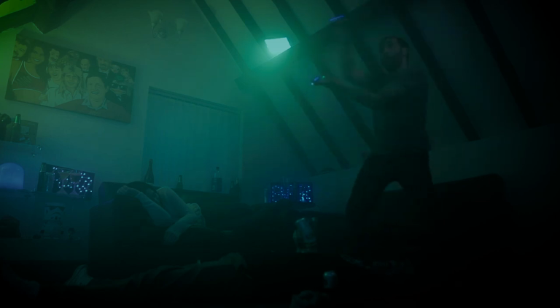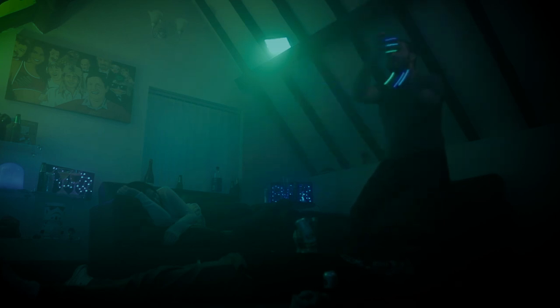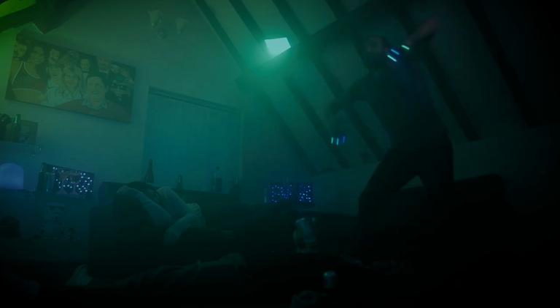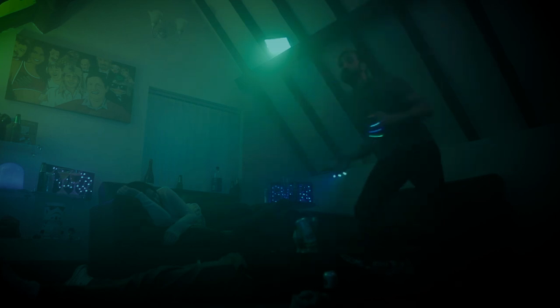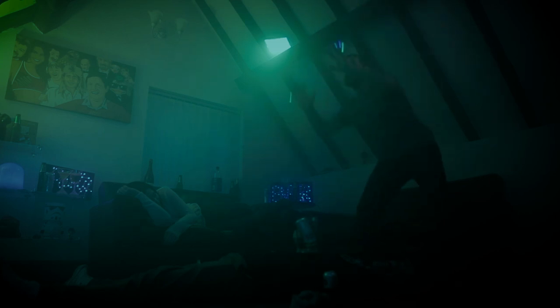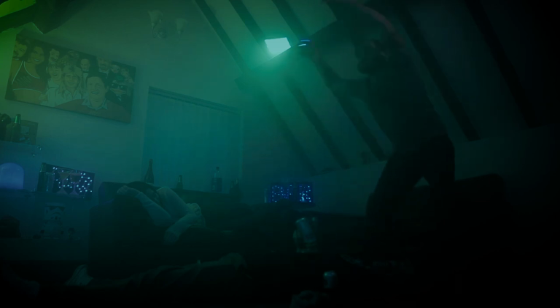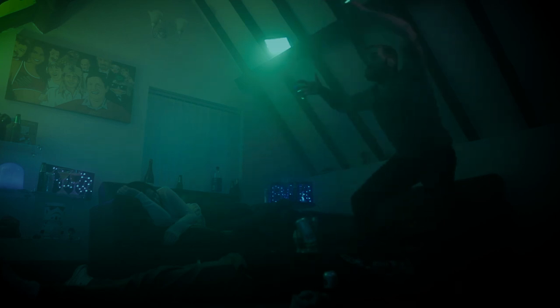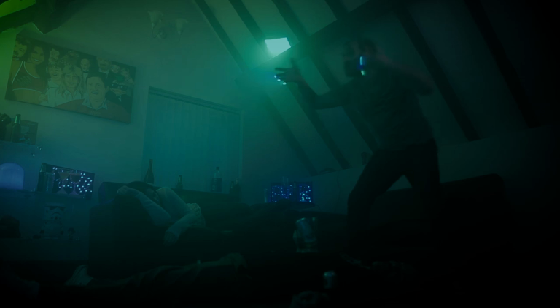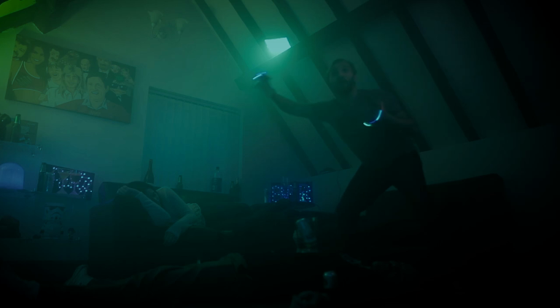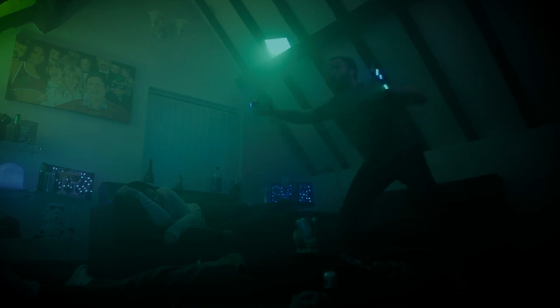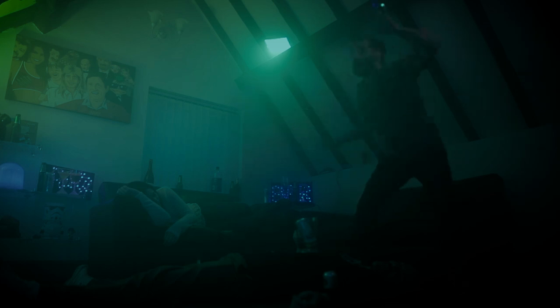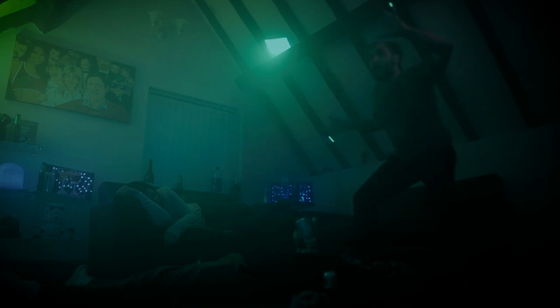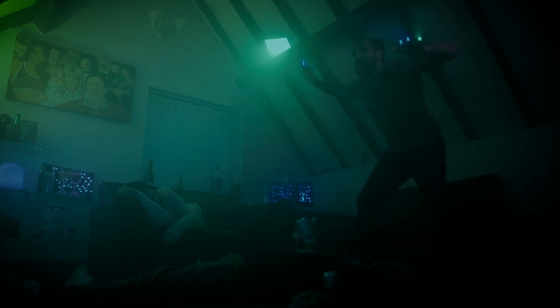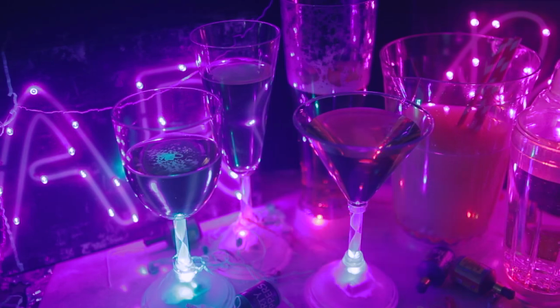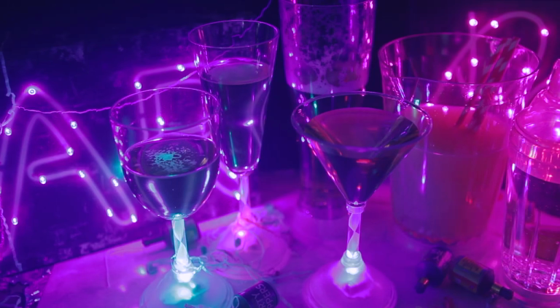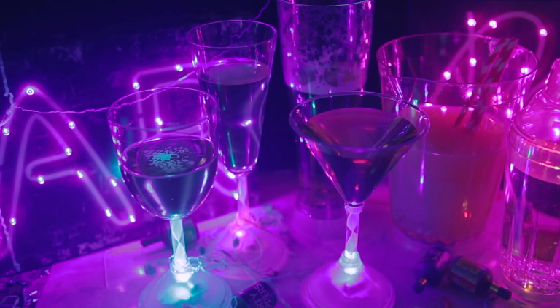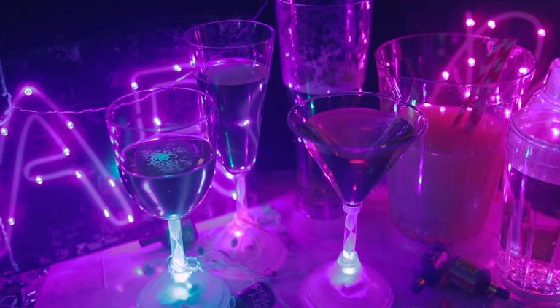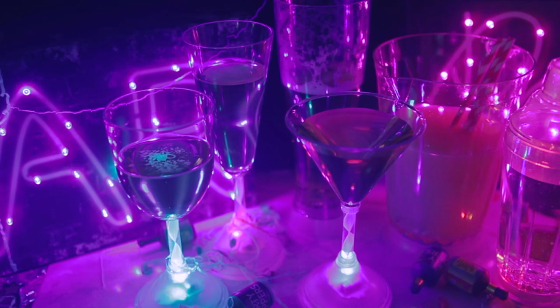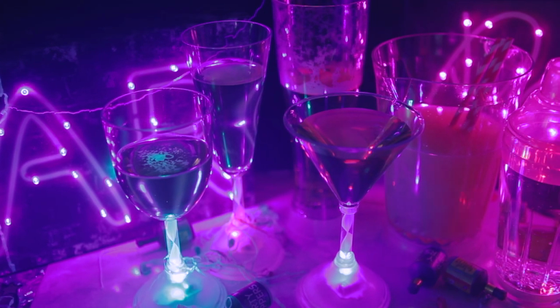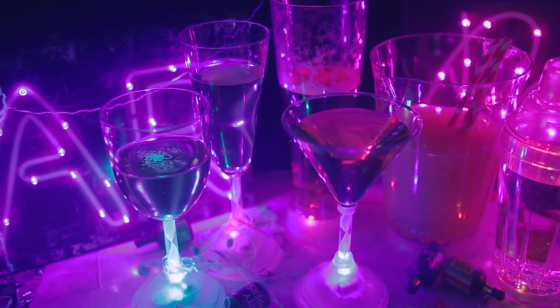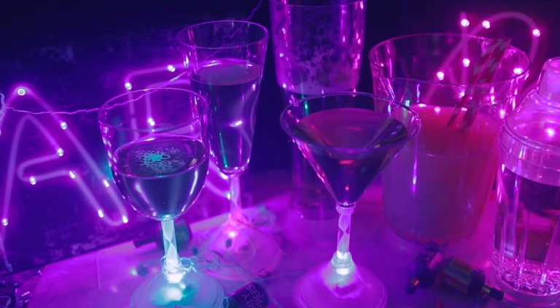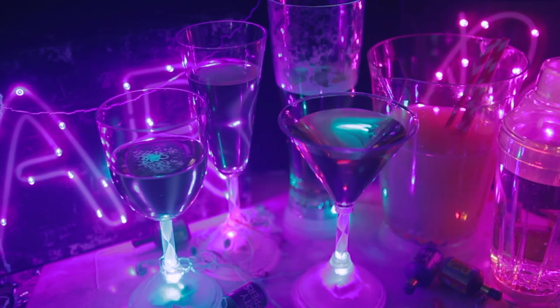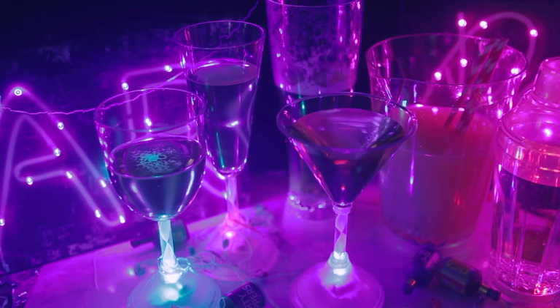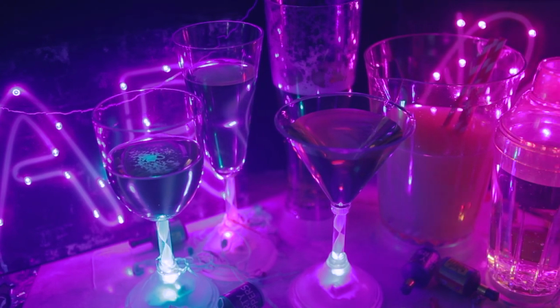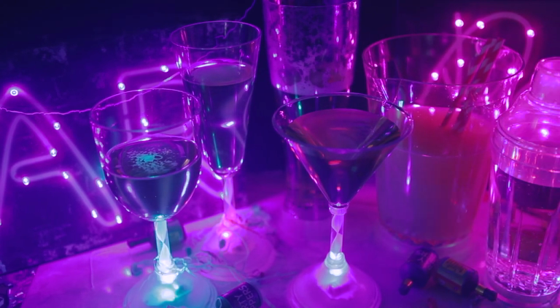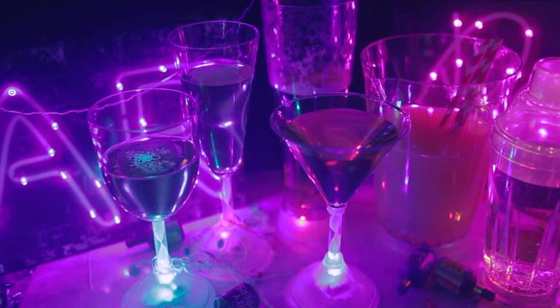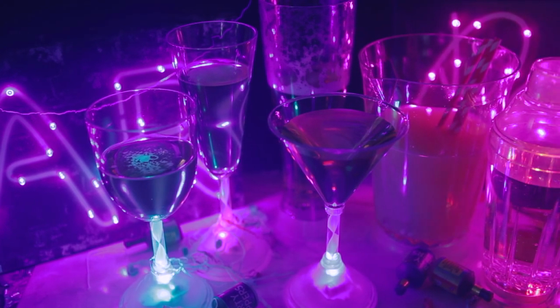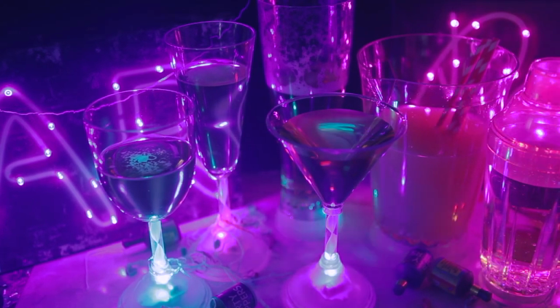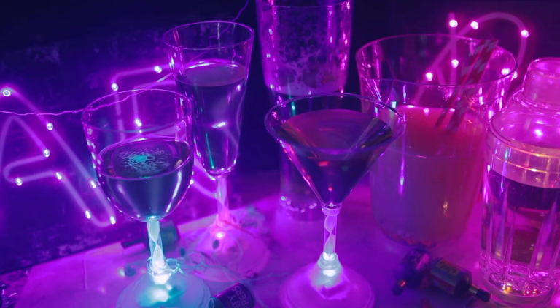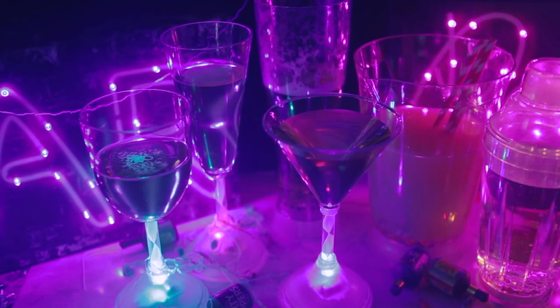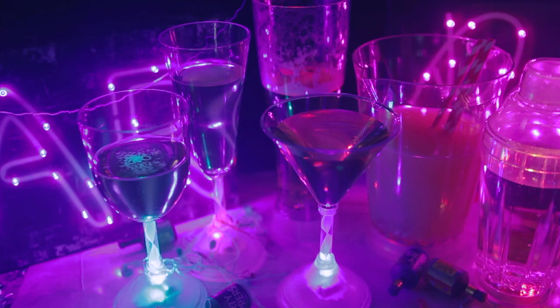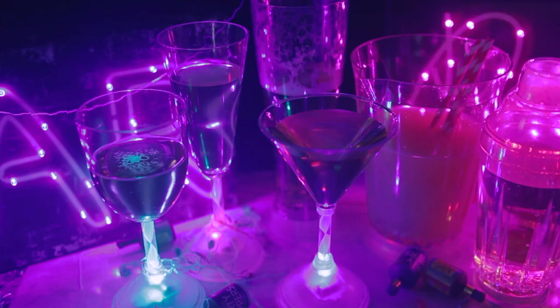So be the life and soul of the party. Get these and loads more great gifts at PrezzyBox.com.